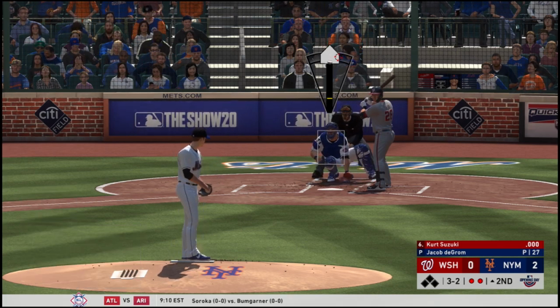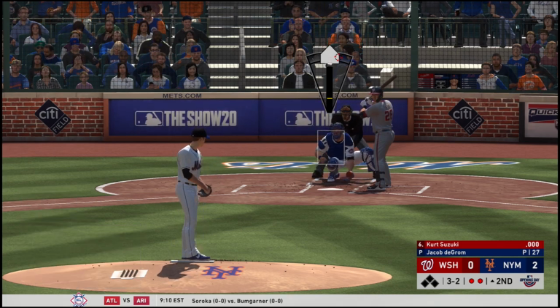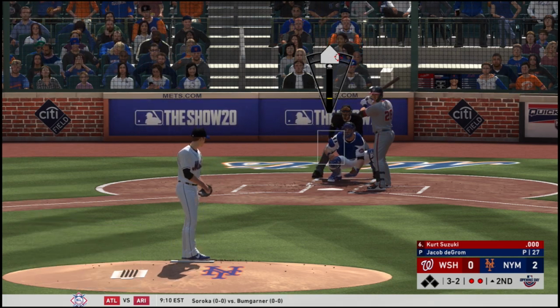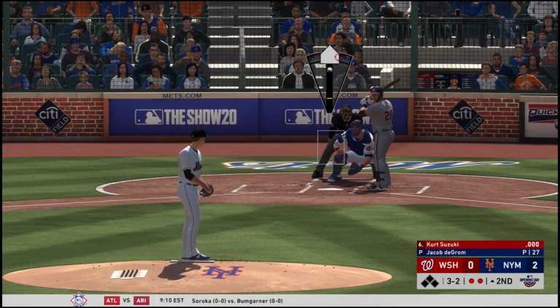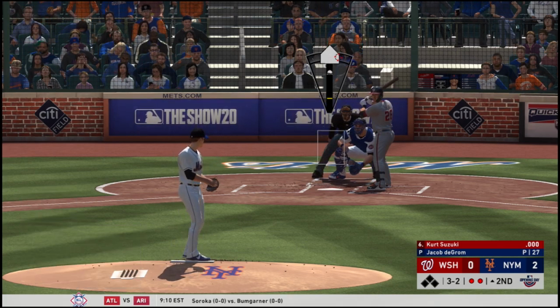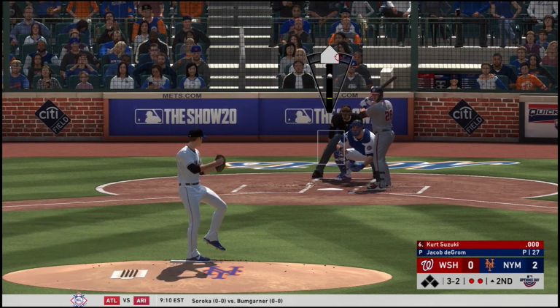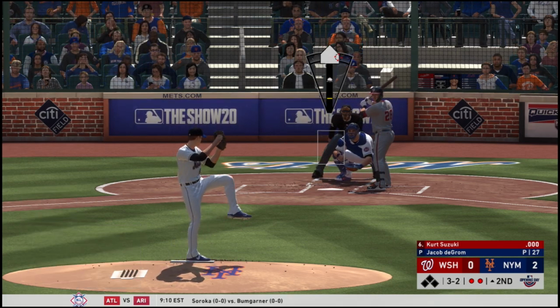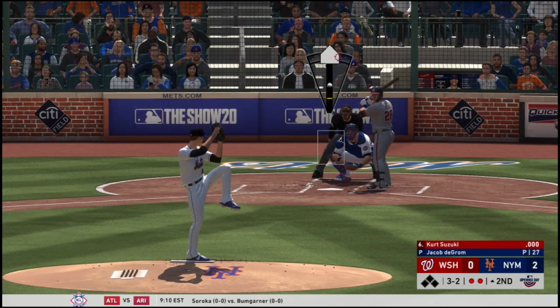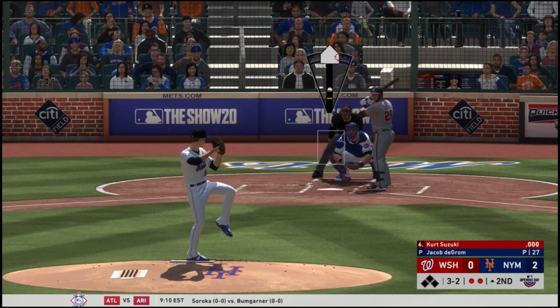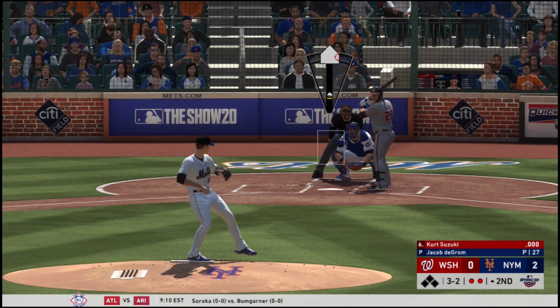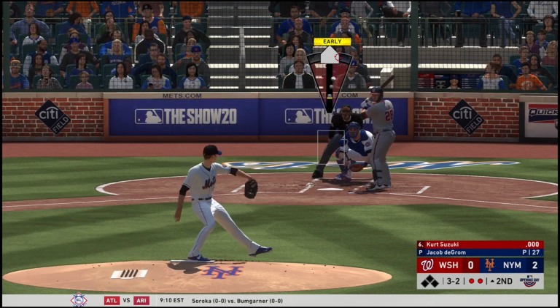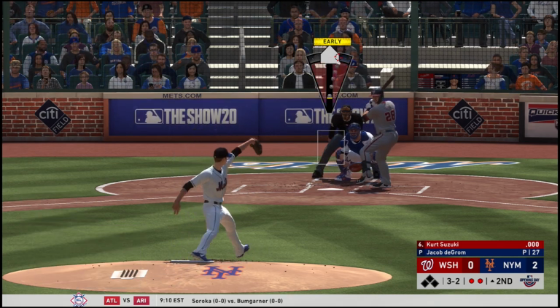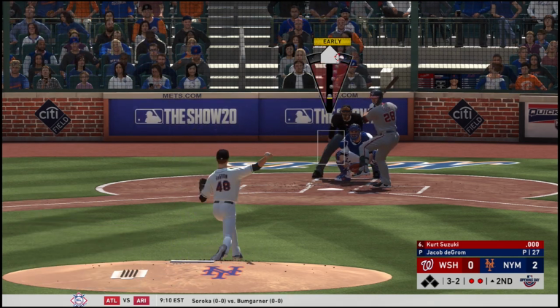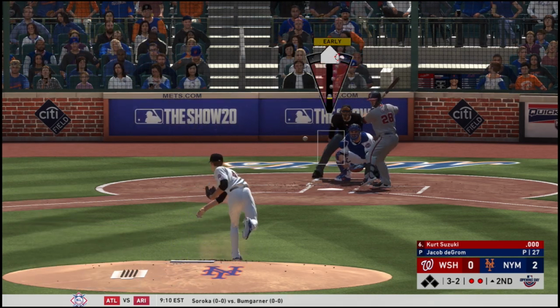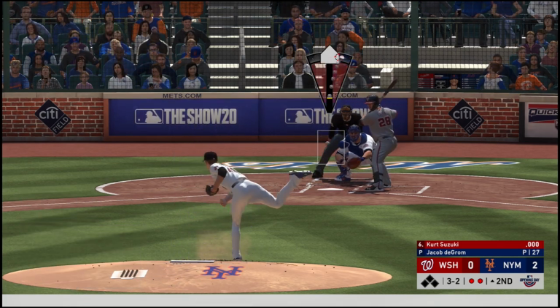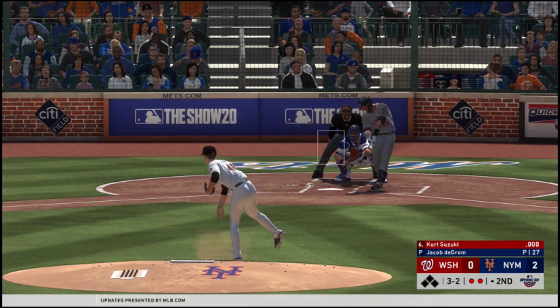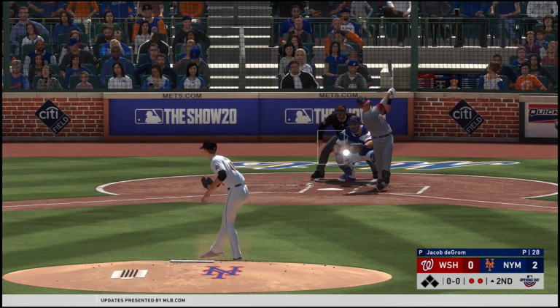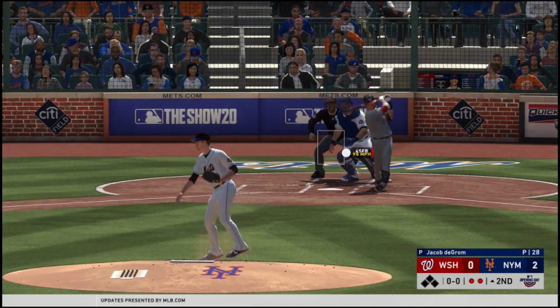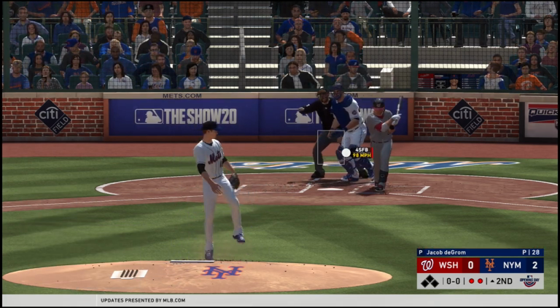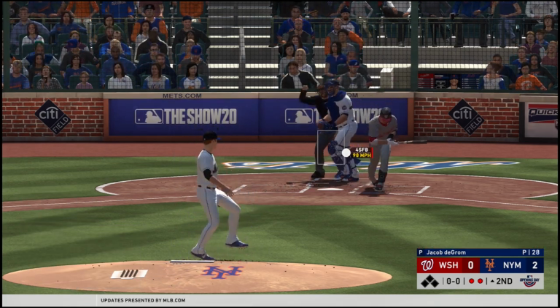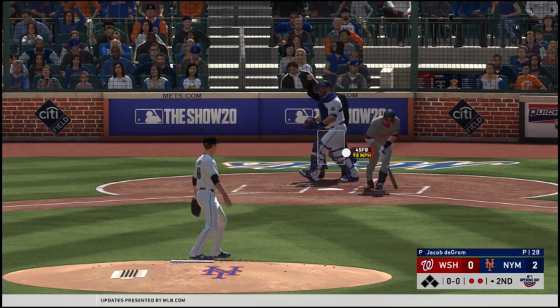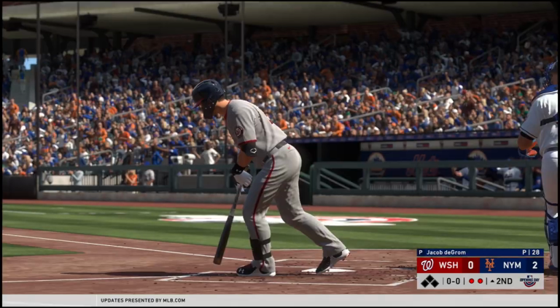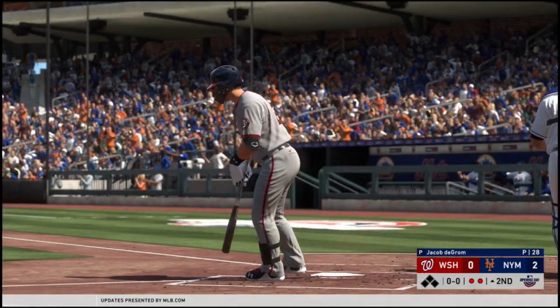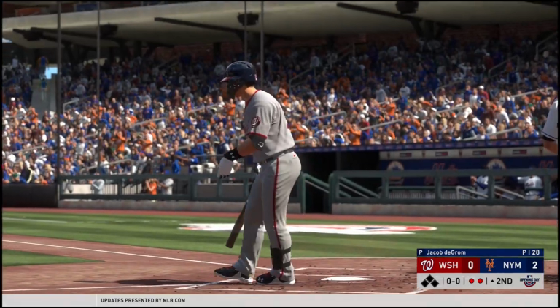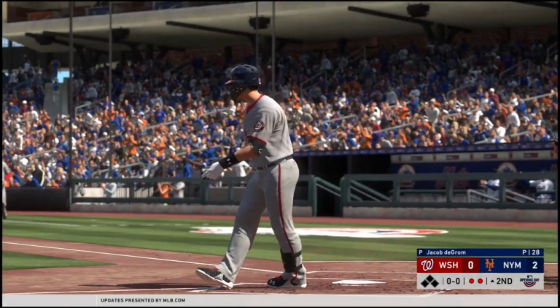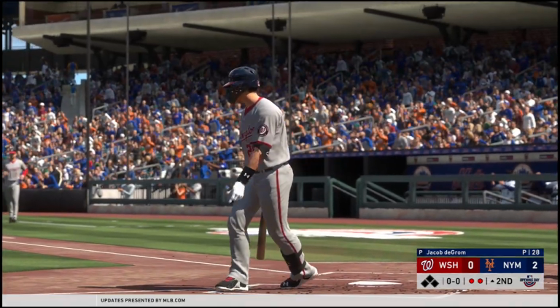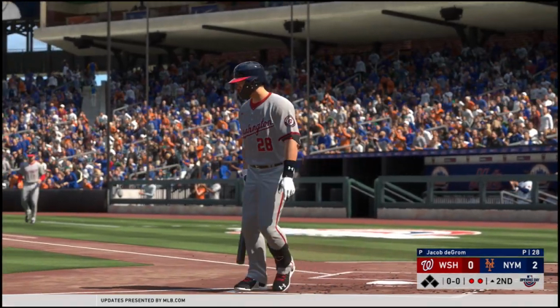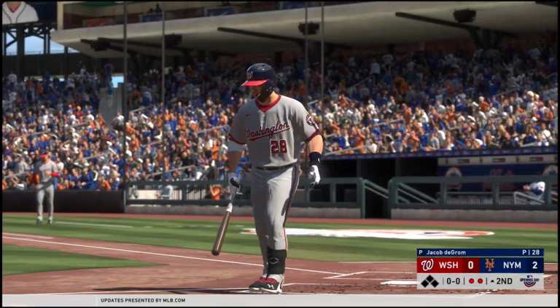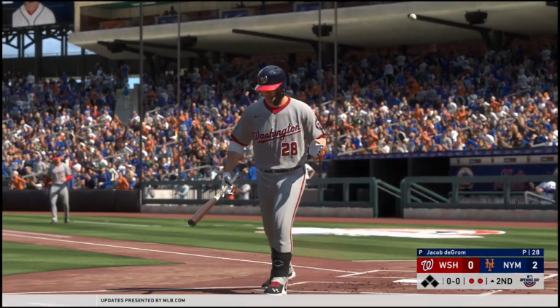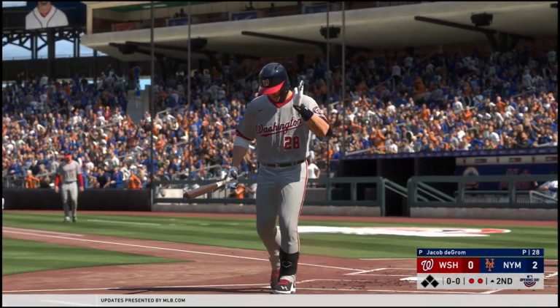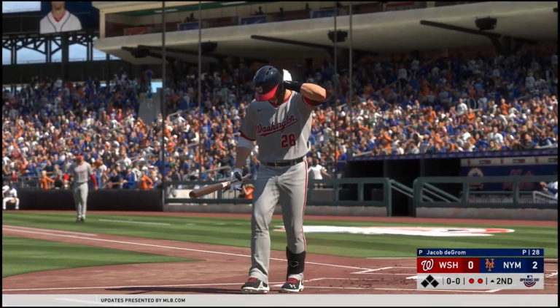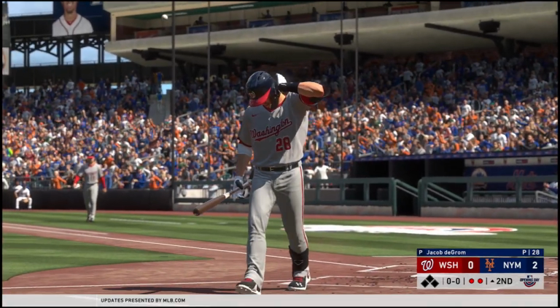3-2 to the batter, two outs. Got him swinging with a fastball. Inning over.